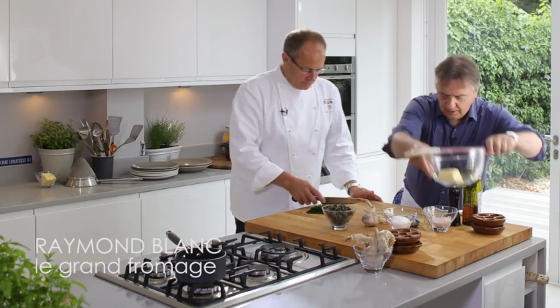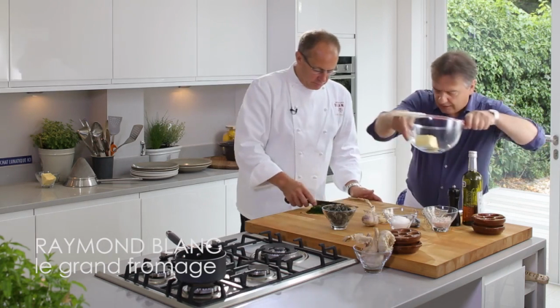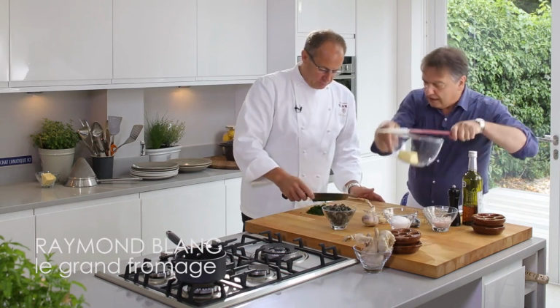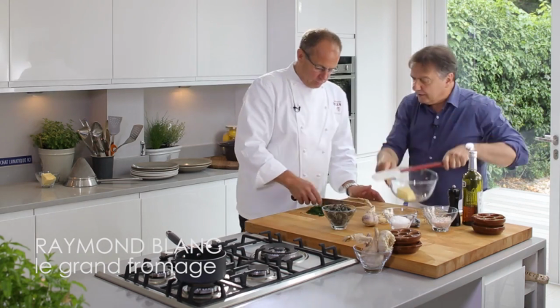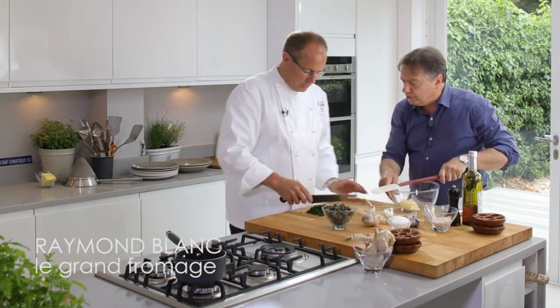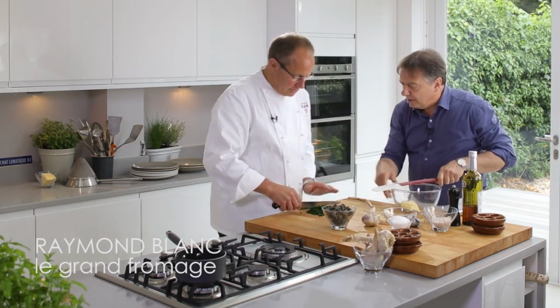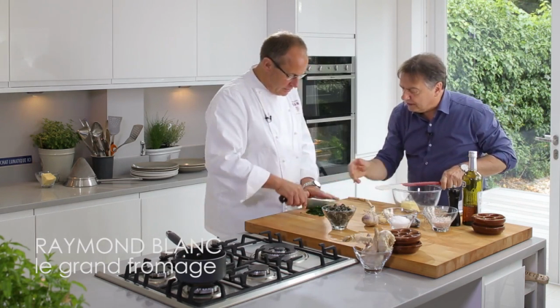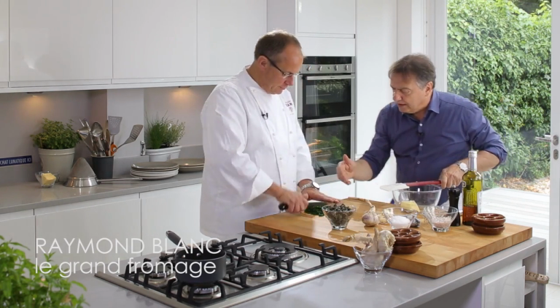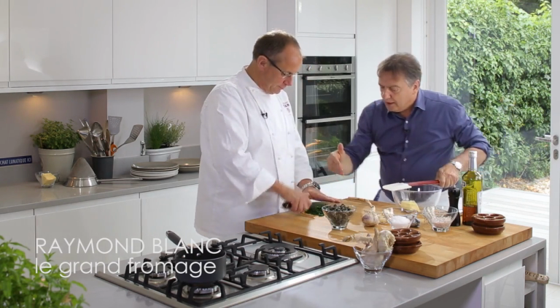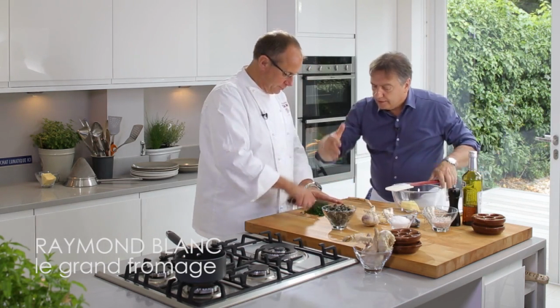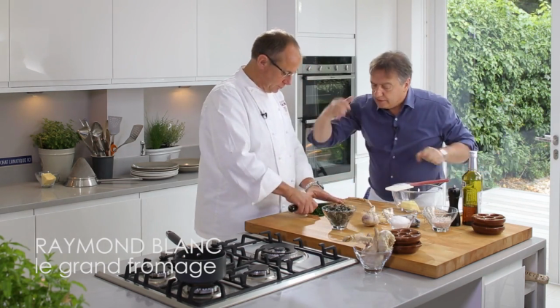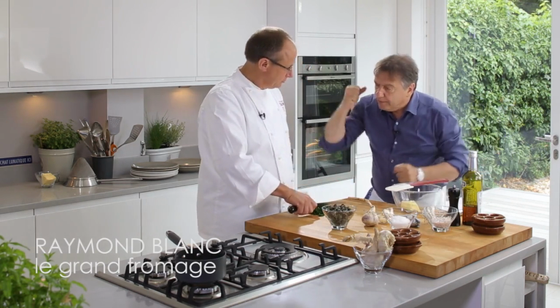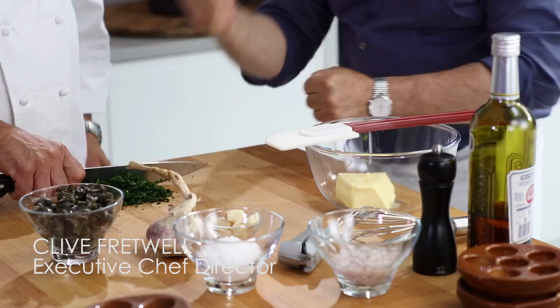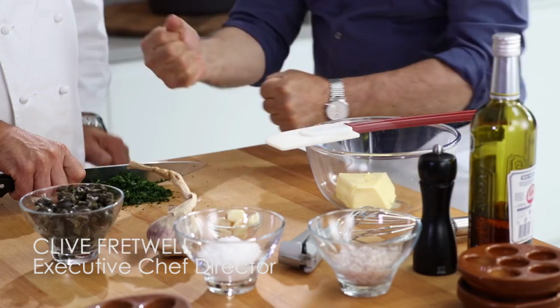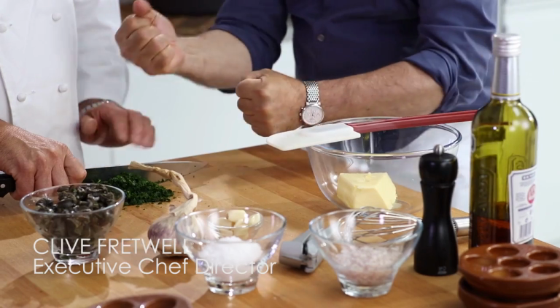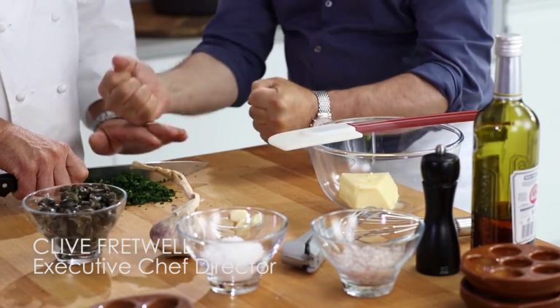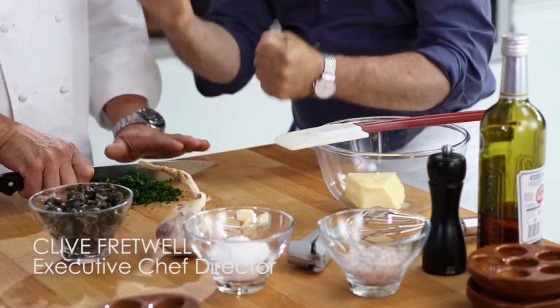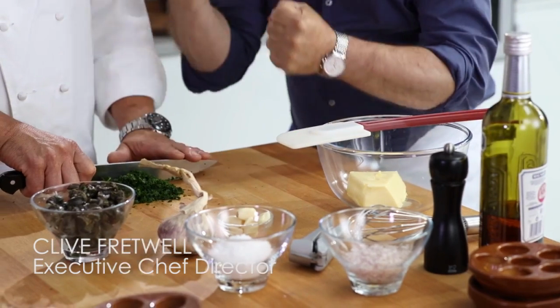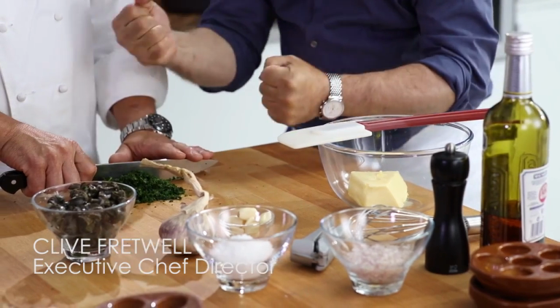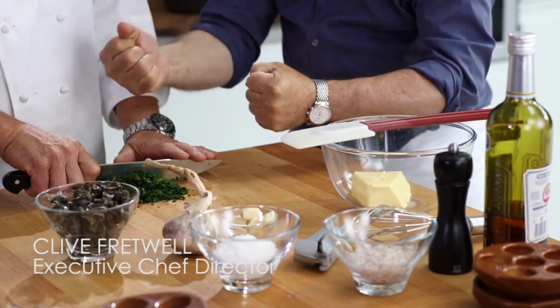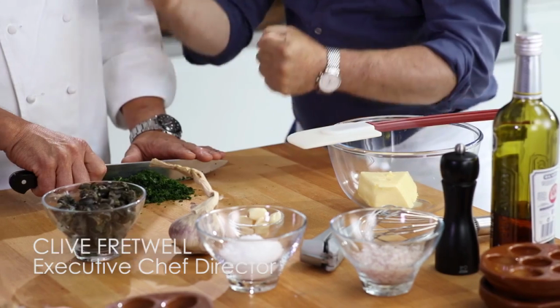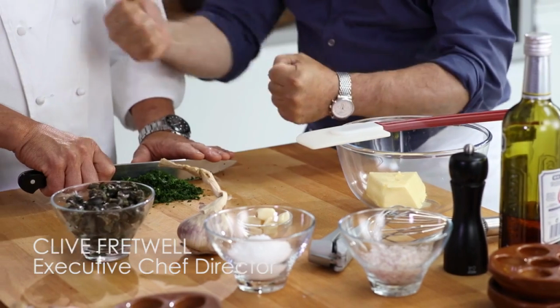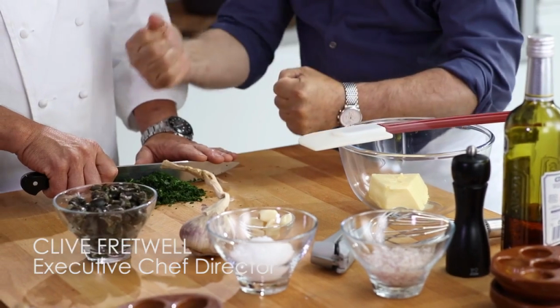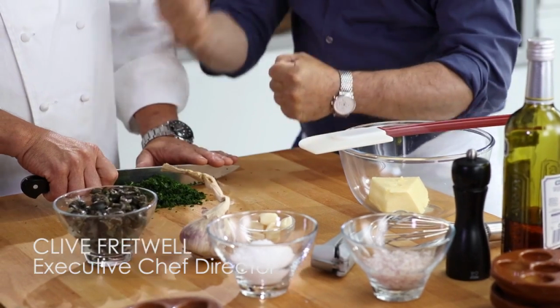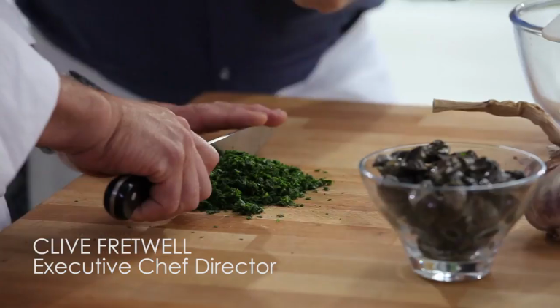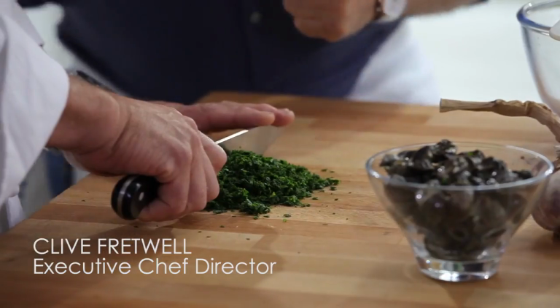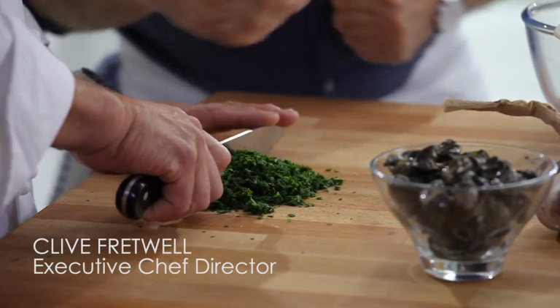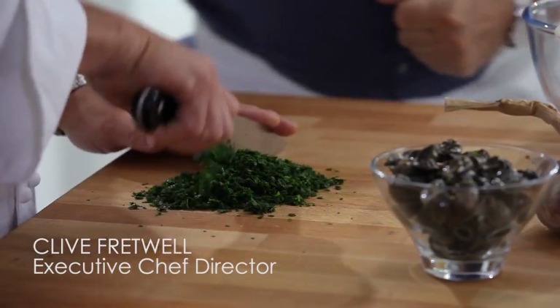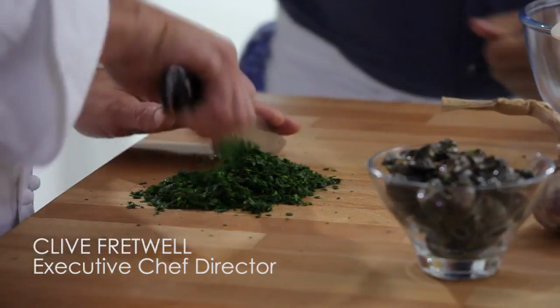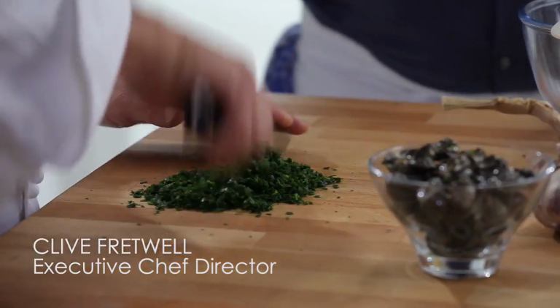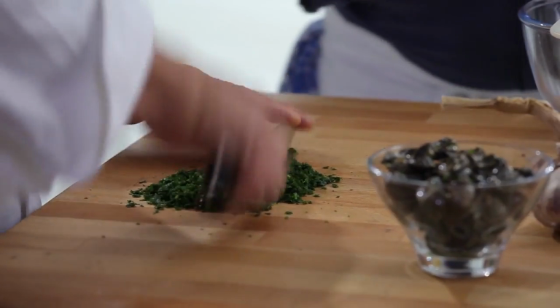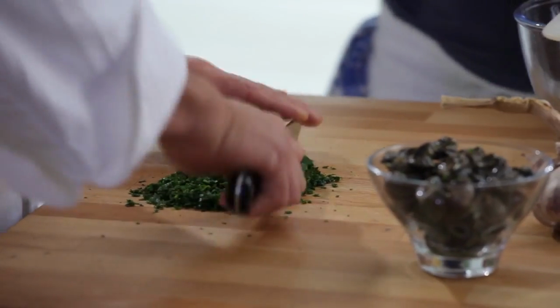Okay, Clive, can you chop that one so it absolutely will get all the chlorophyll, all the flavor, and the color inside the parsley.